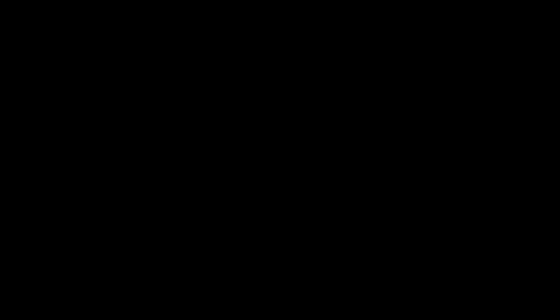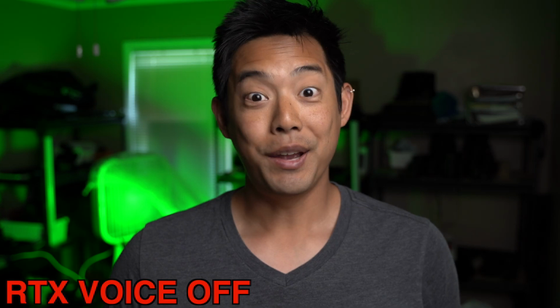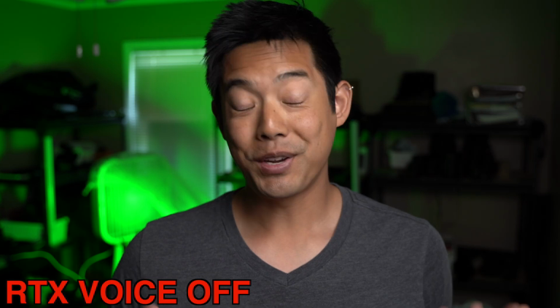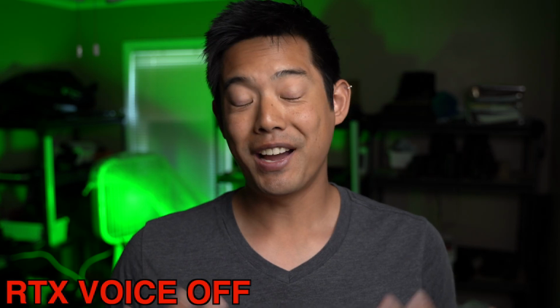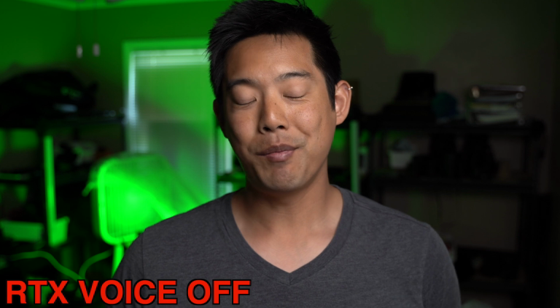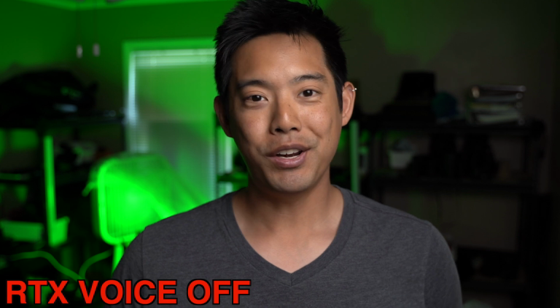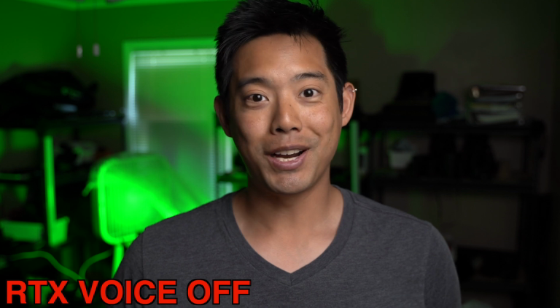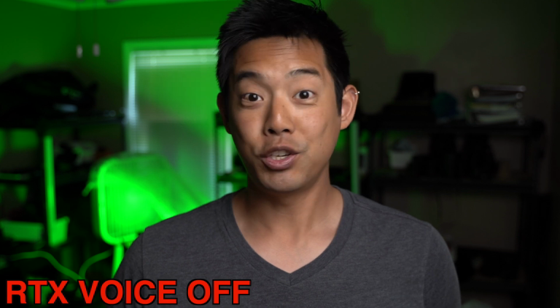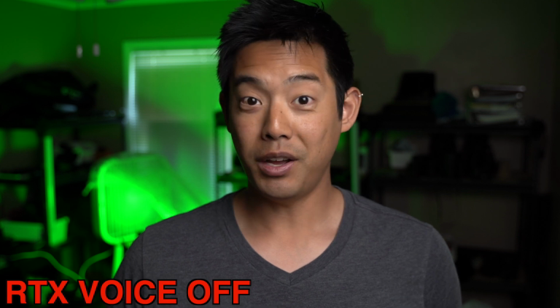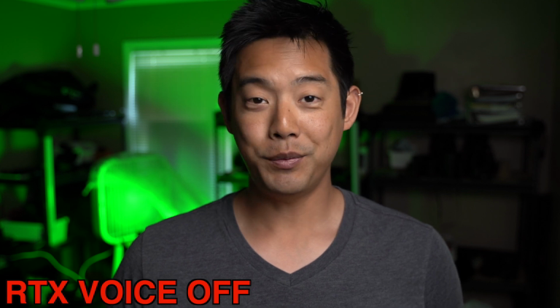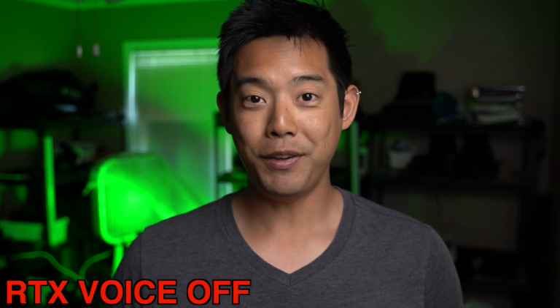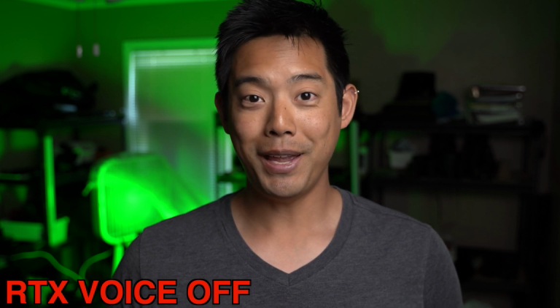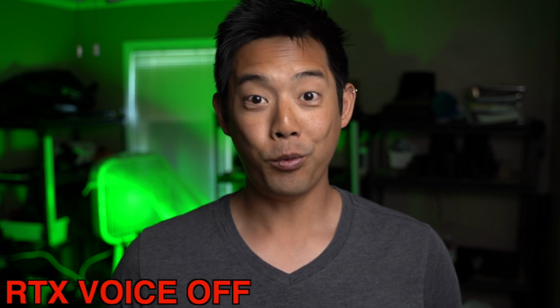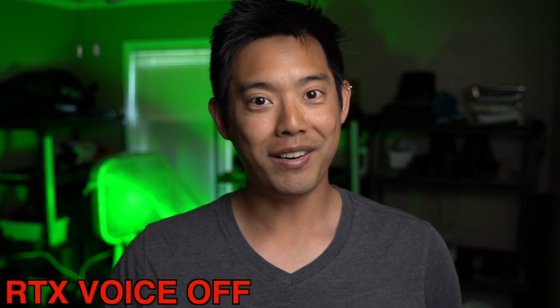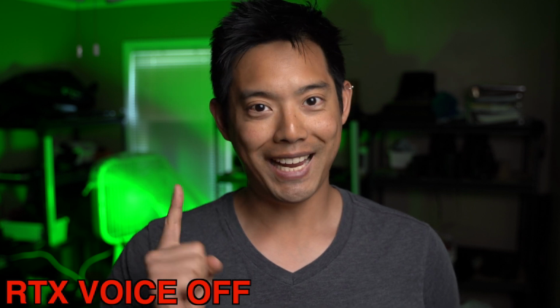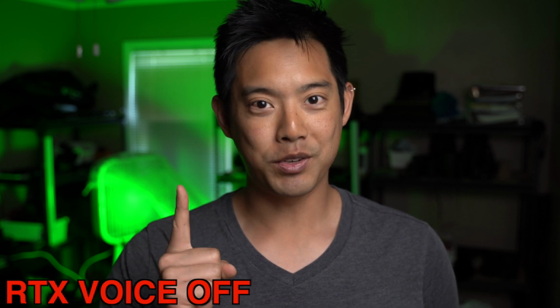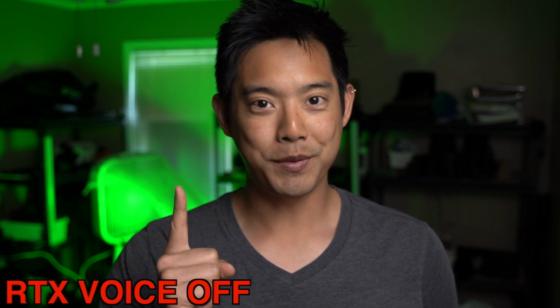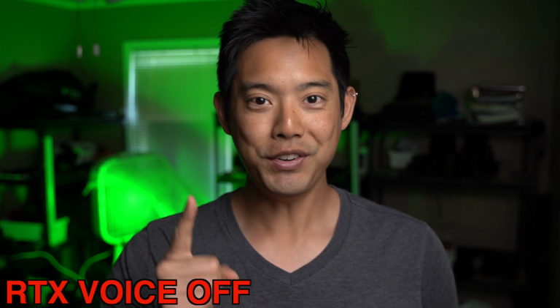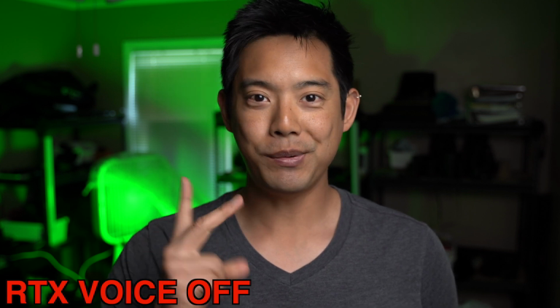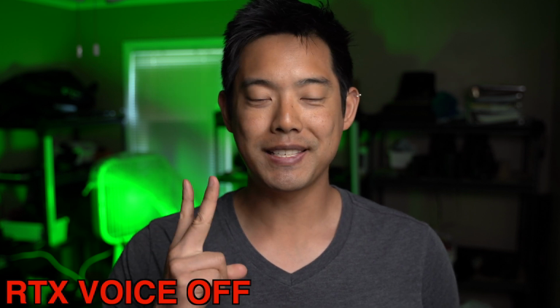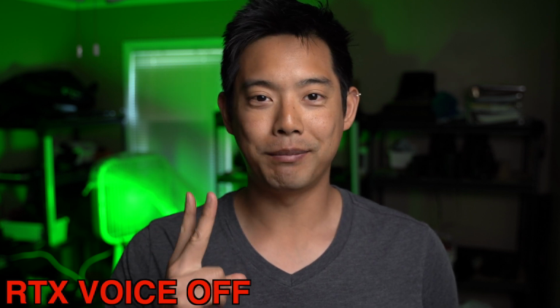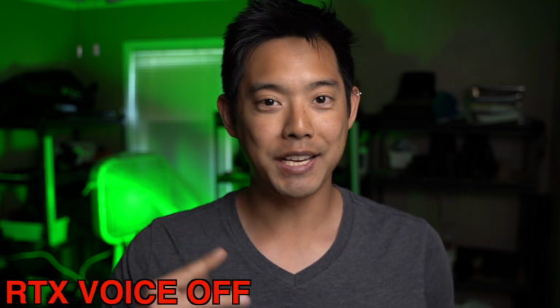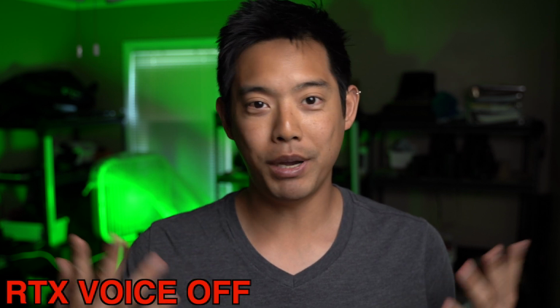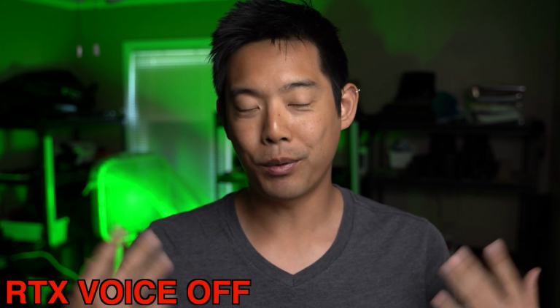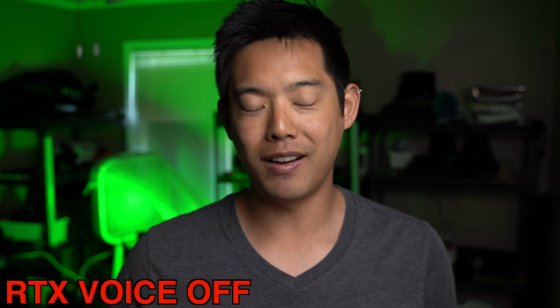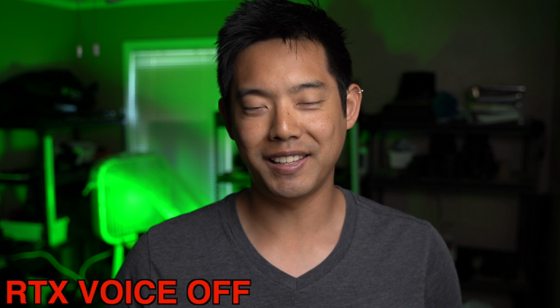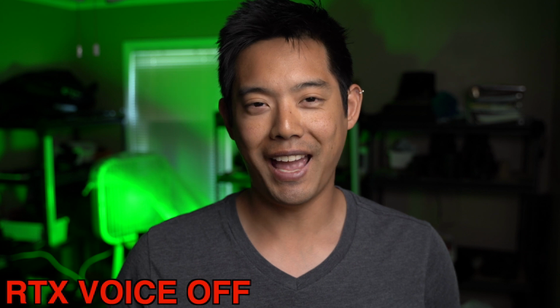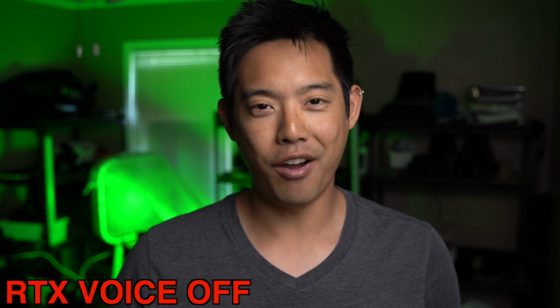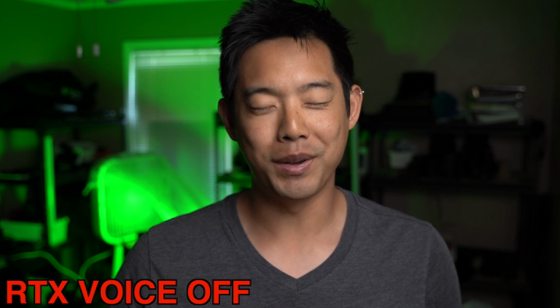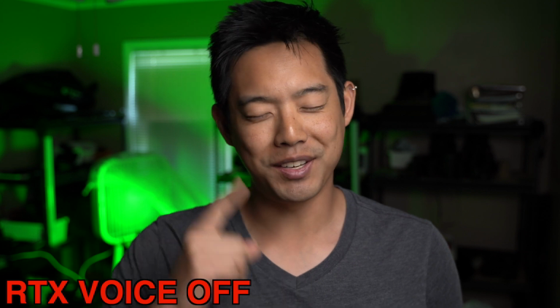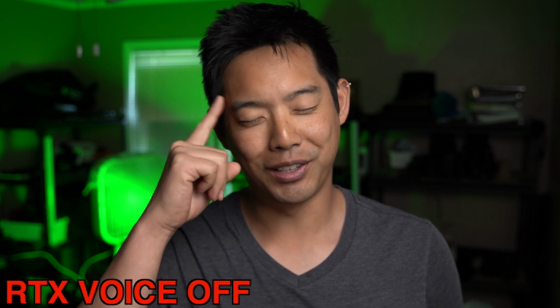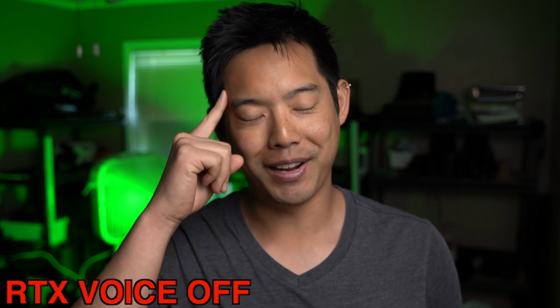Hey, what's going on everybody? You're watching Too Long Didn't Read Filmmaker, where the answers come first, the reasons come last, but we're constantly and always still learning.